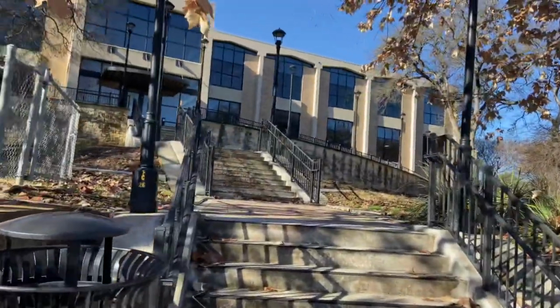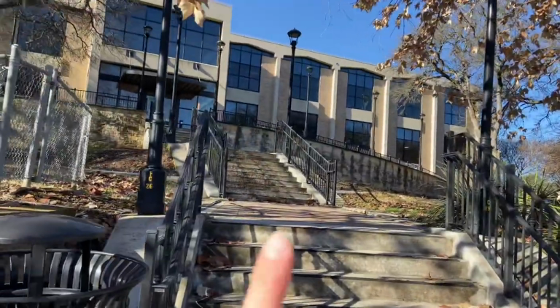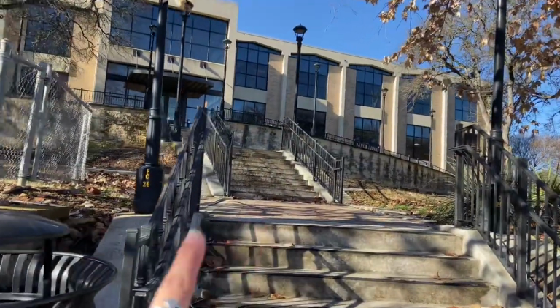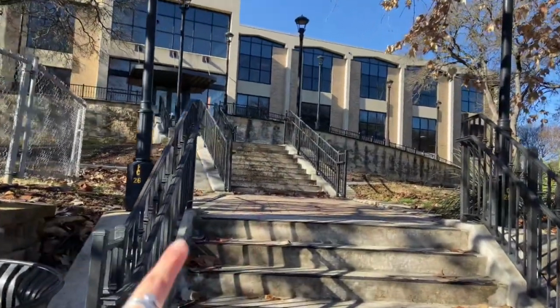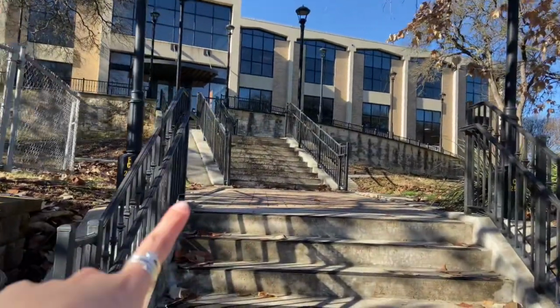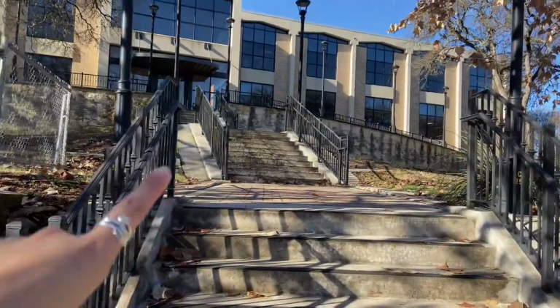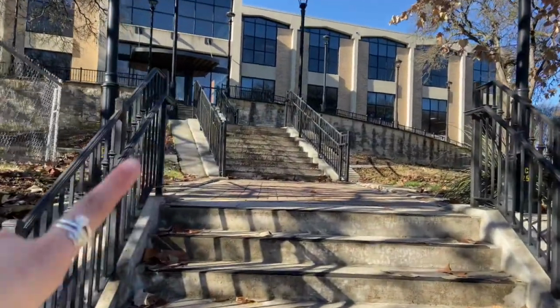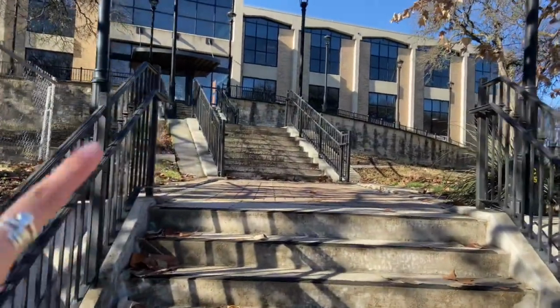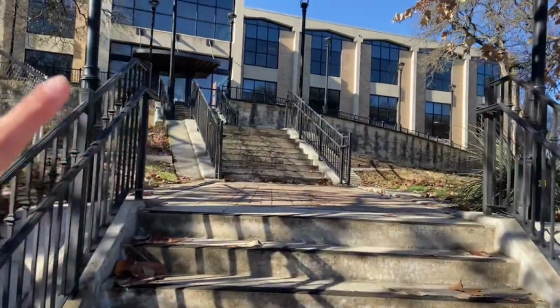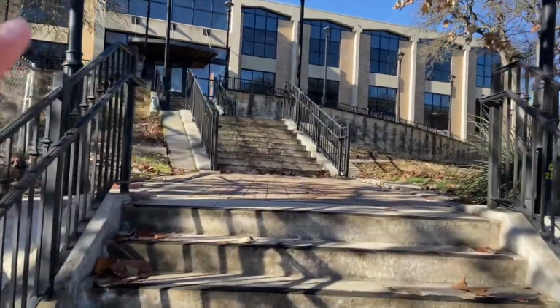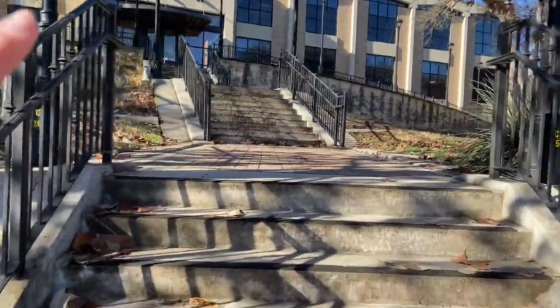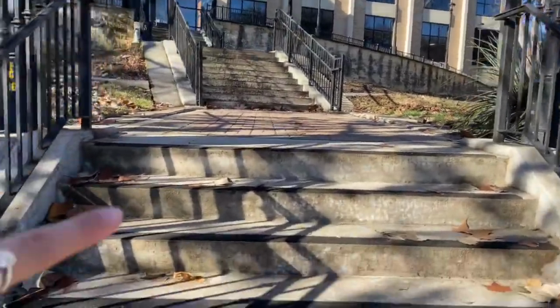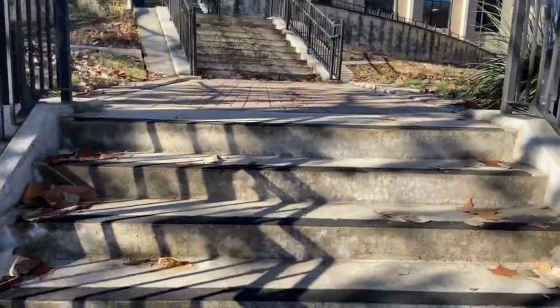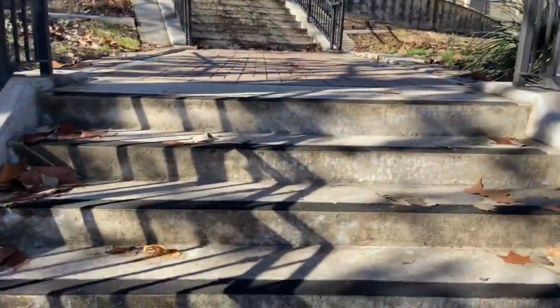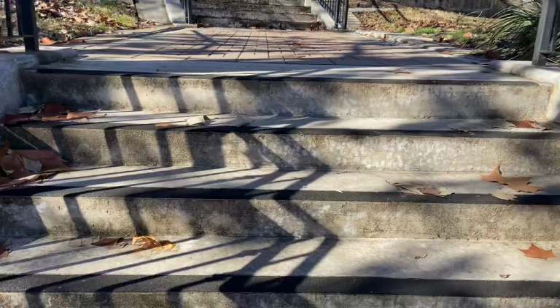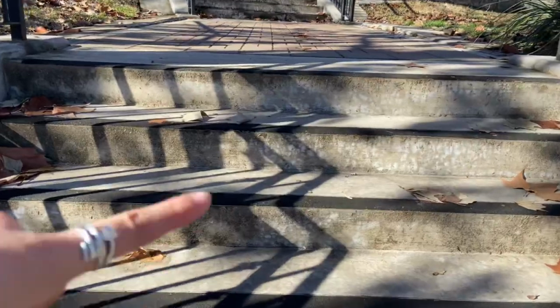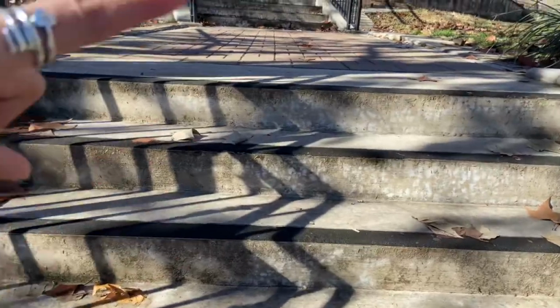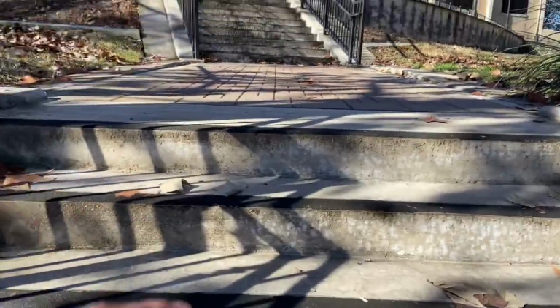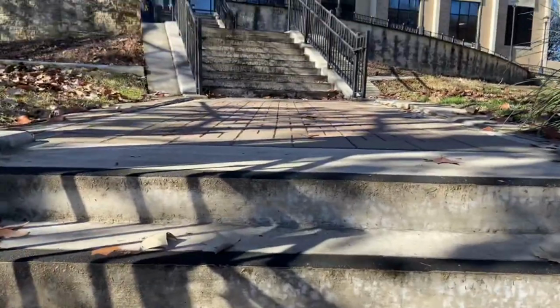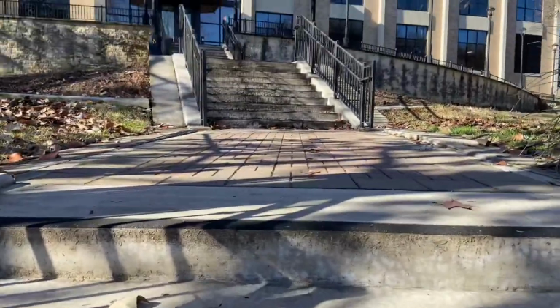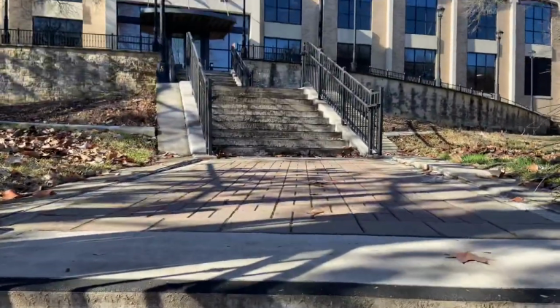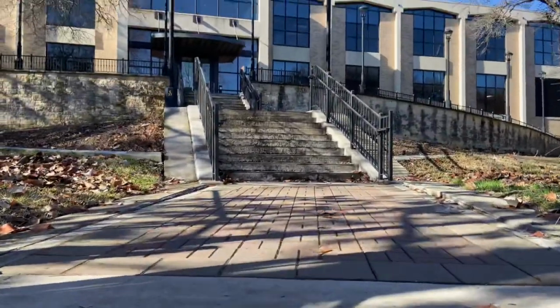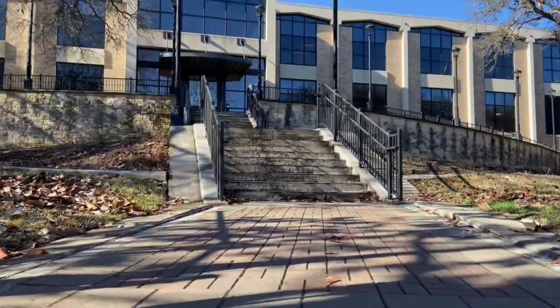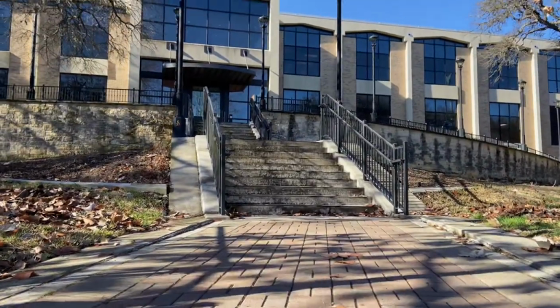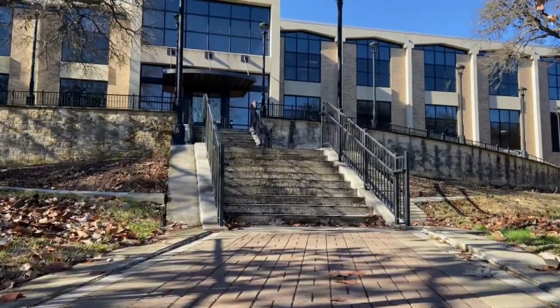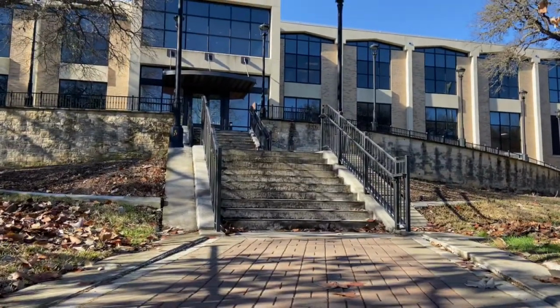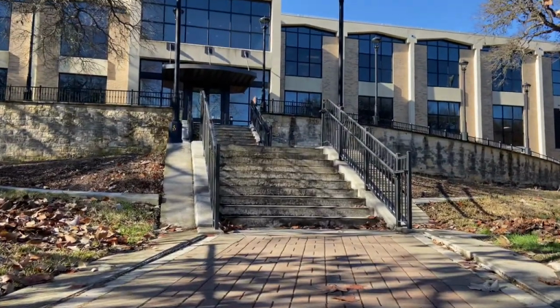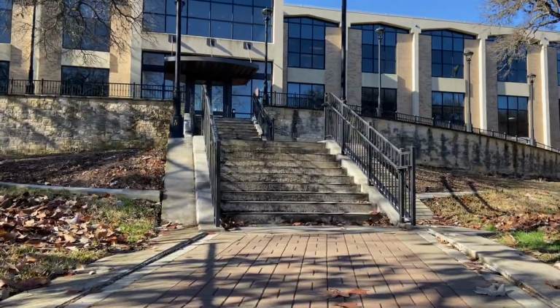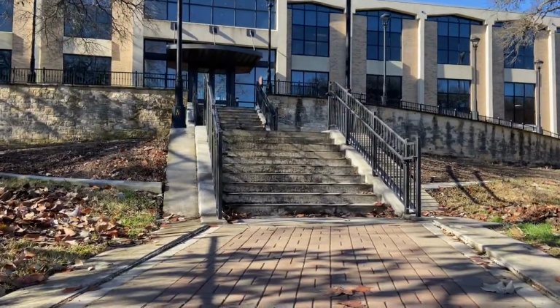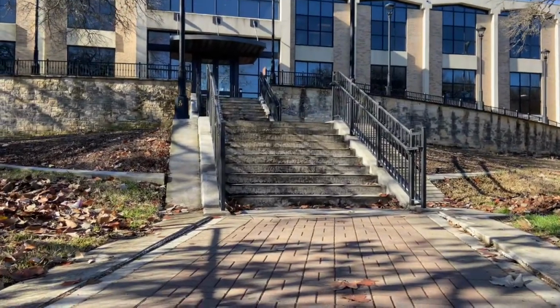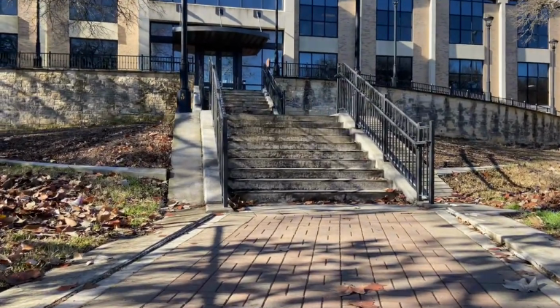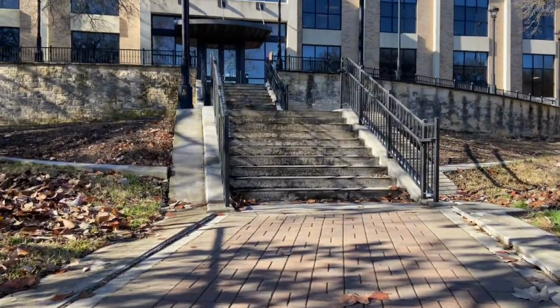That's my interior design building — and look at all of these stairs that I have to walk up every single day.